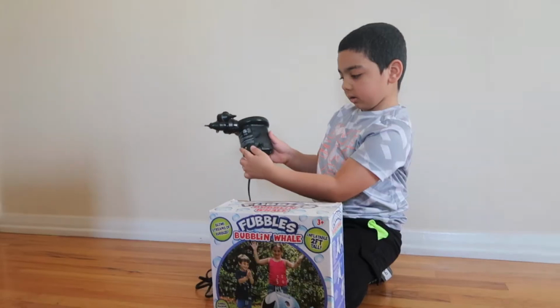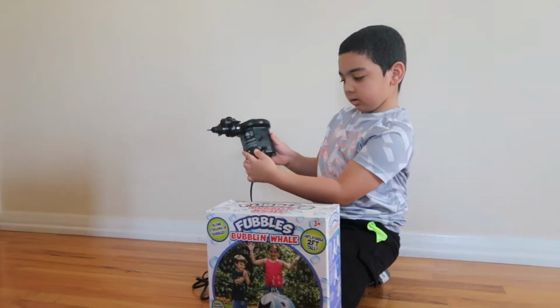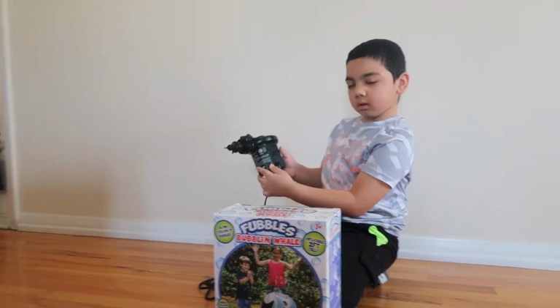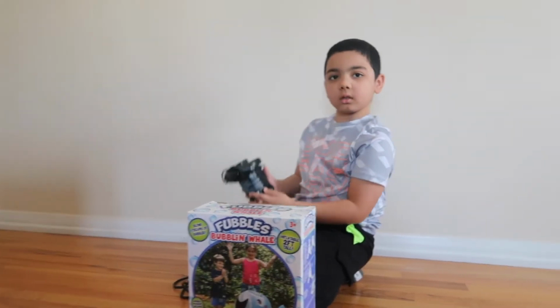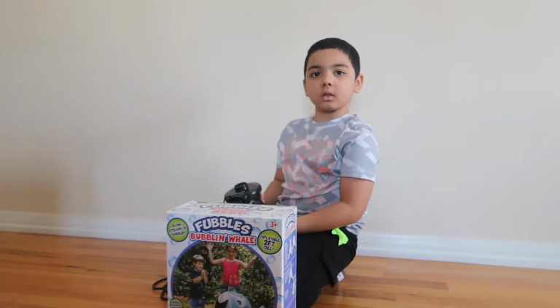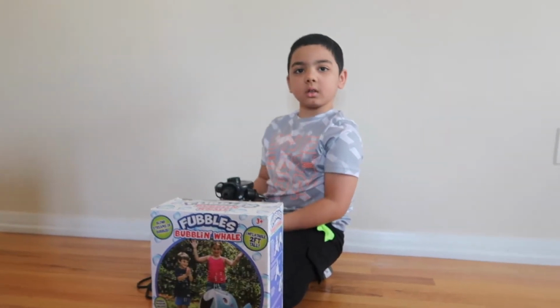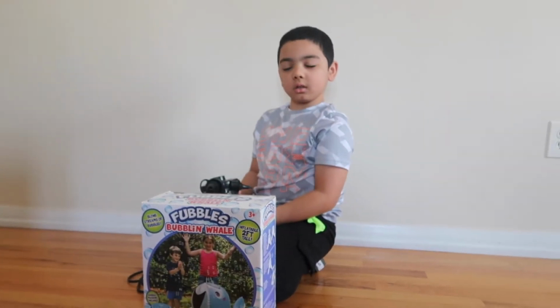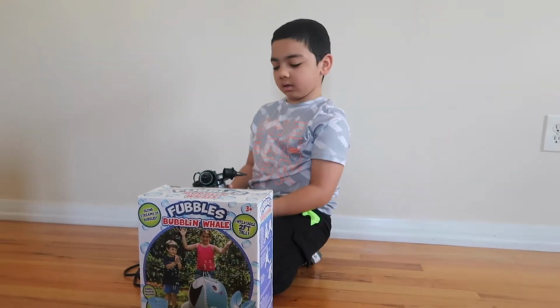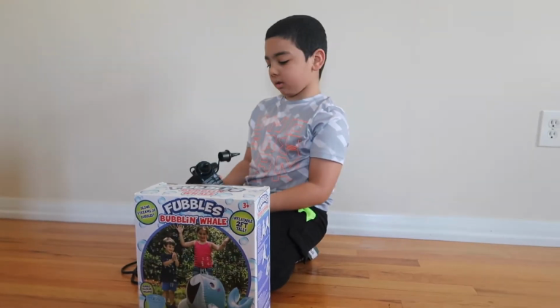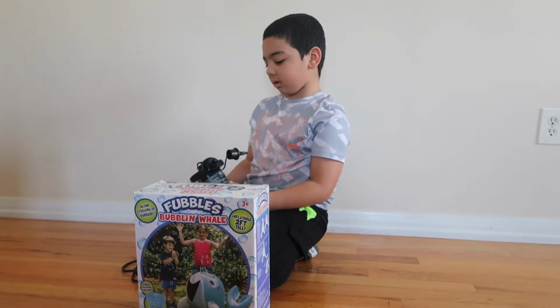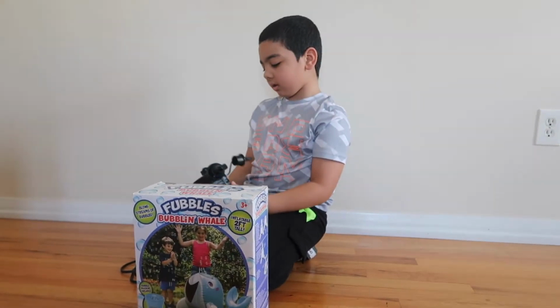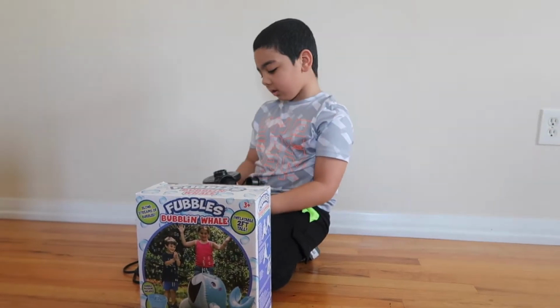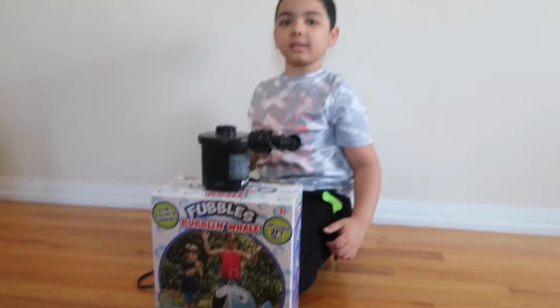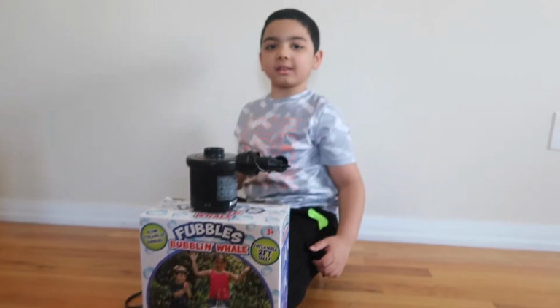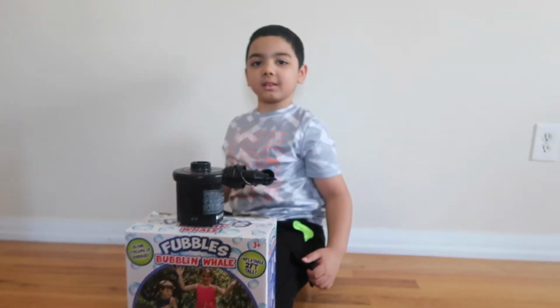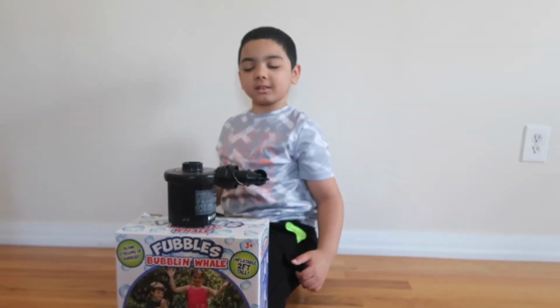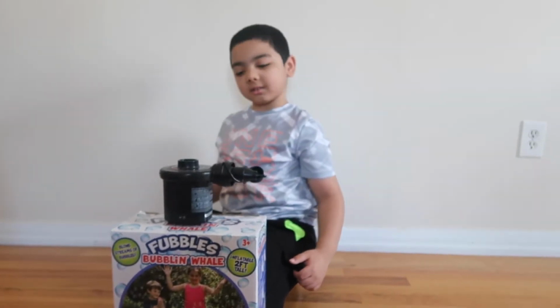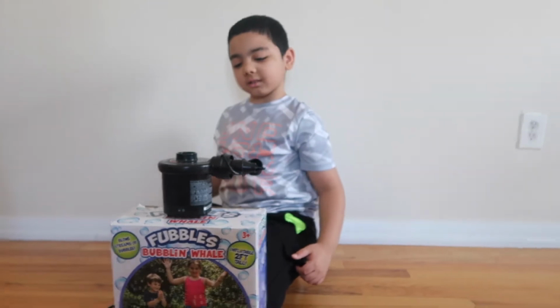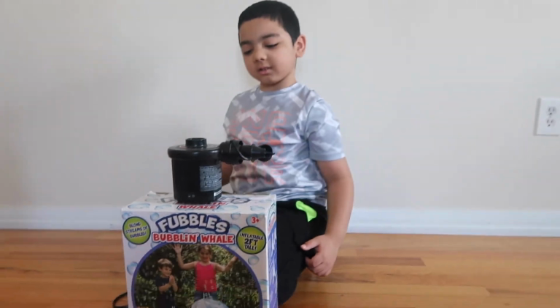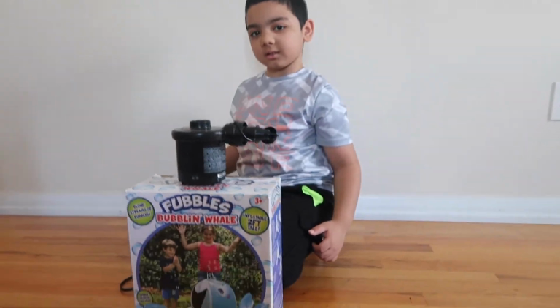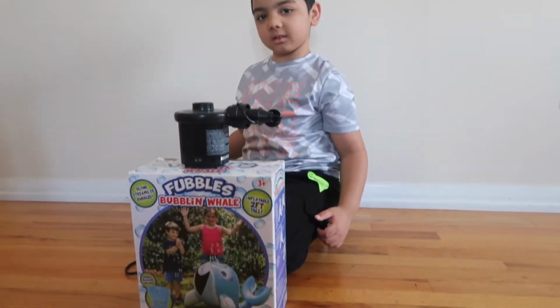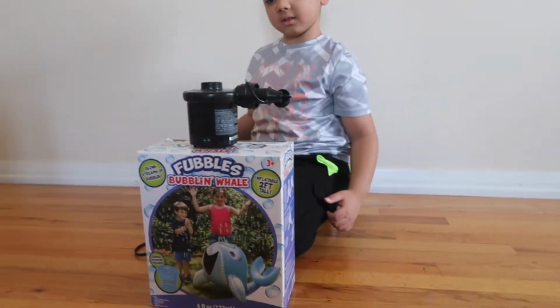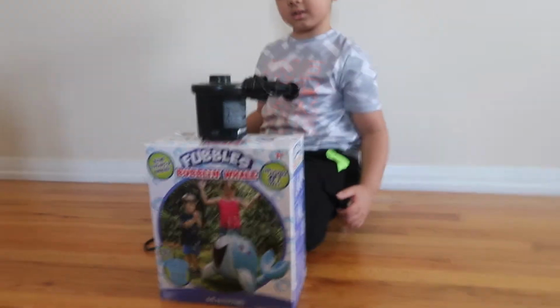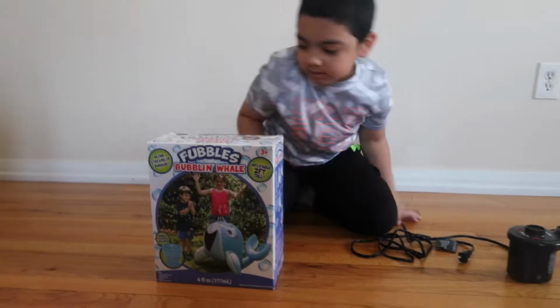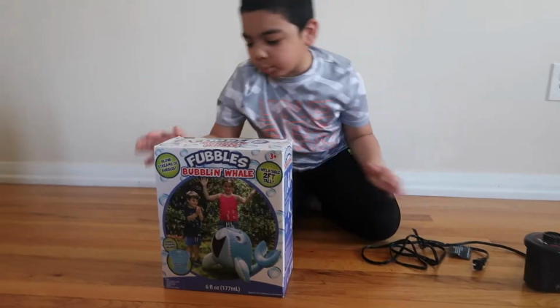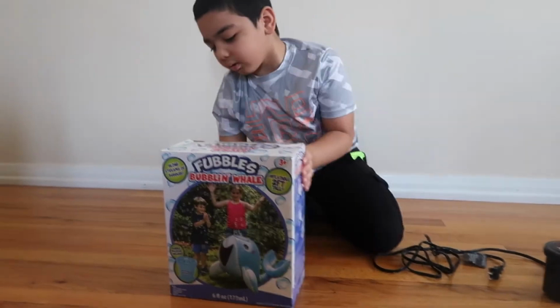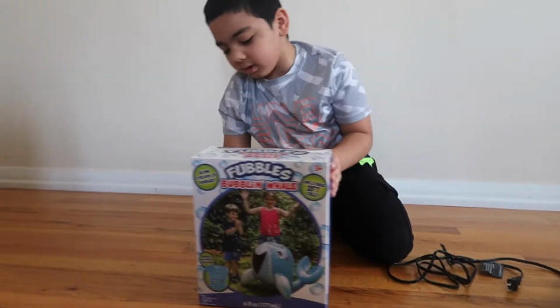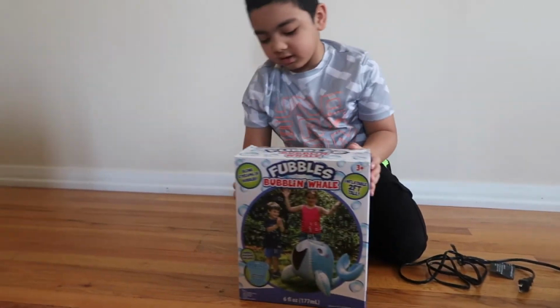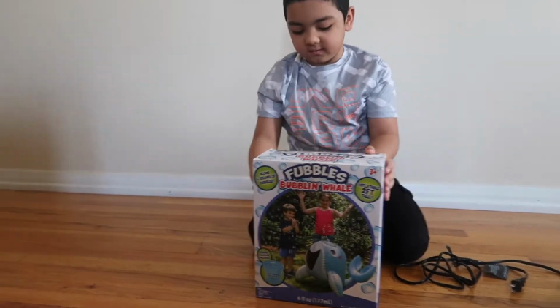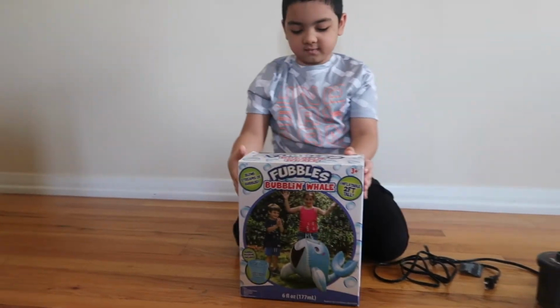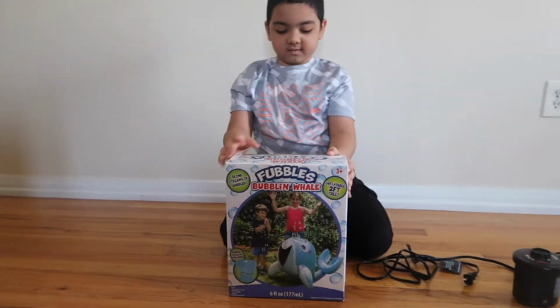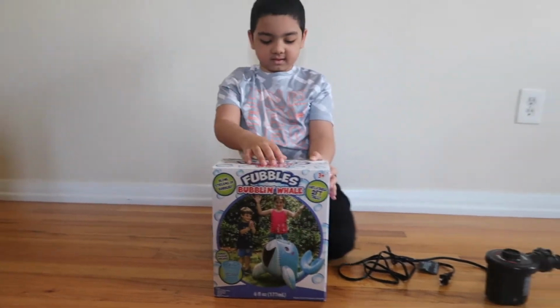So we are going to inflate it using — show us Jayden — the electric air pump. Alright, so let's unbox it Jayden.